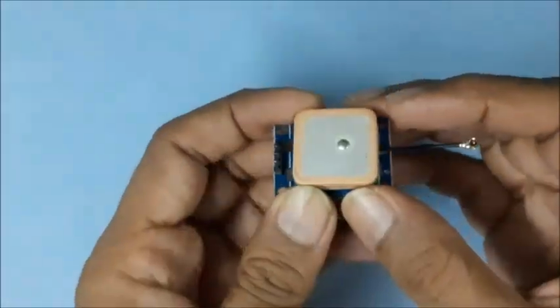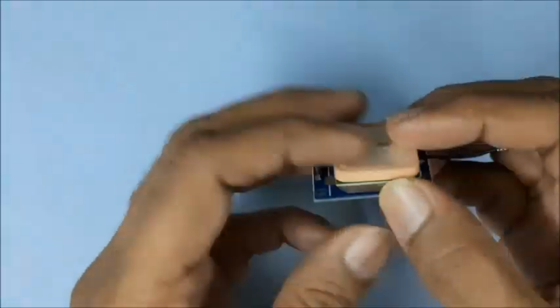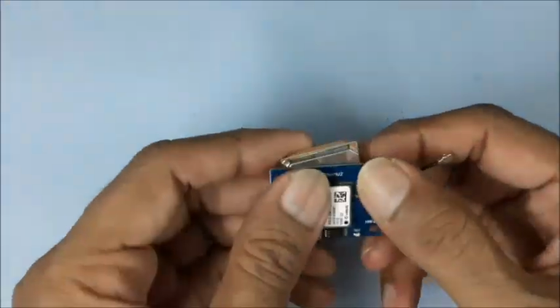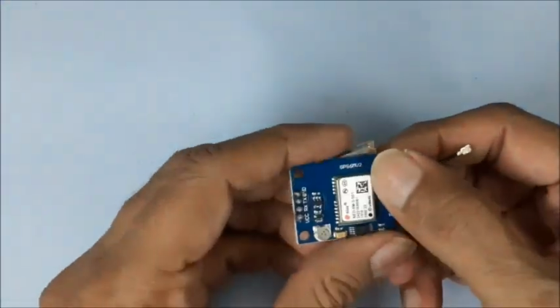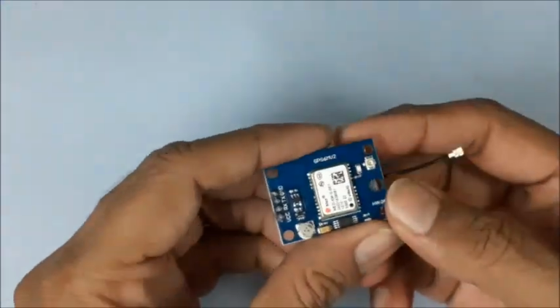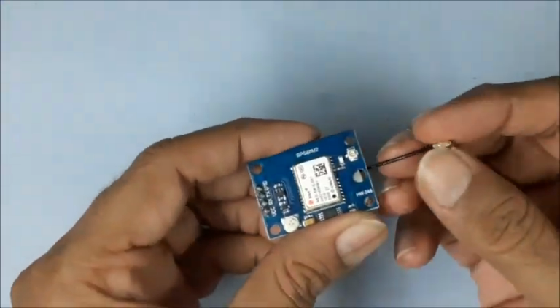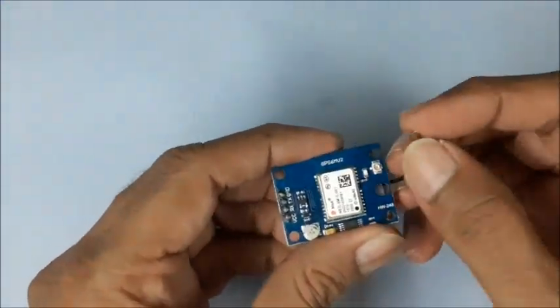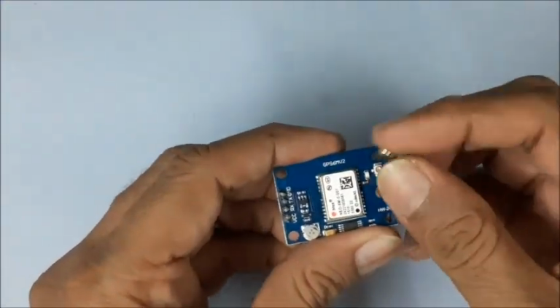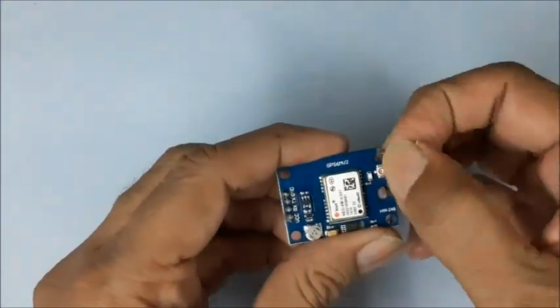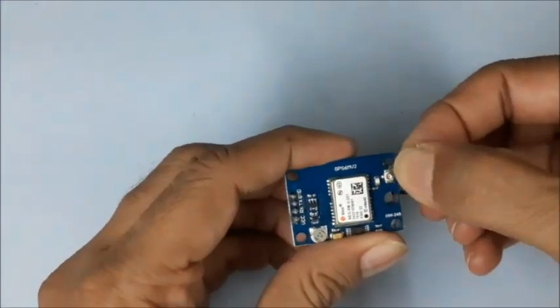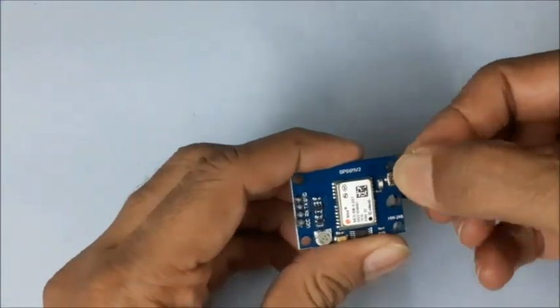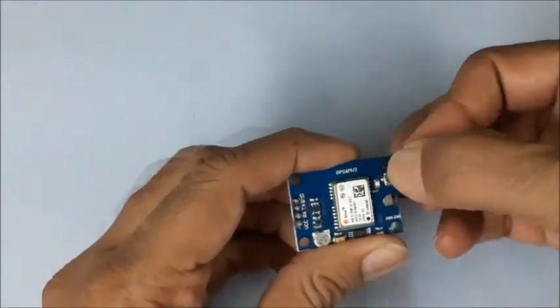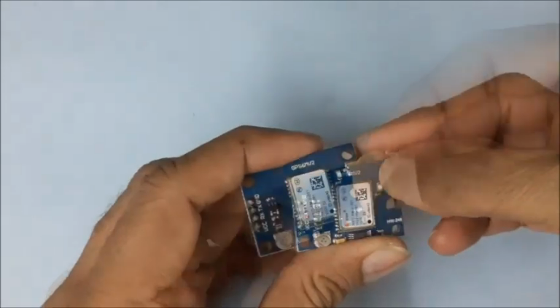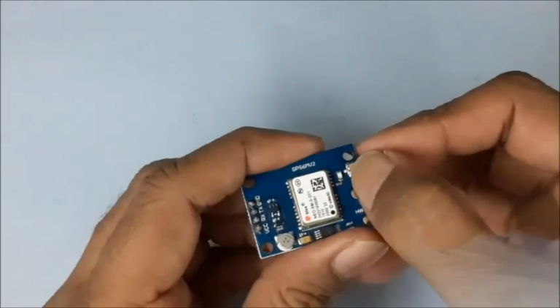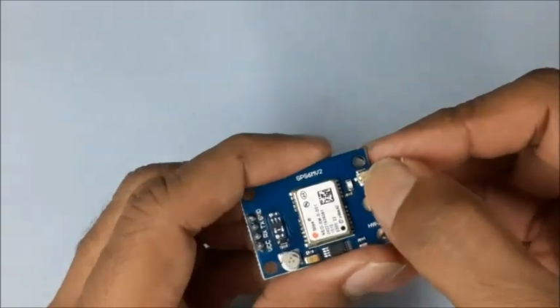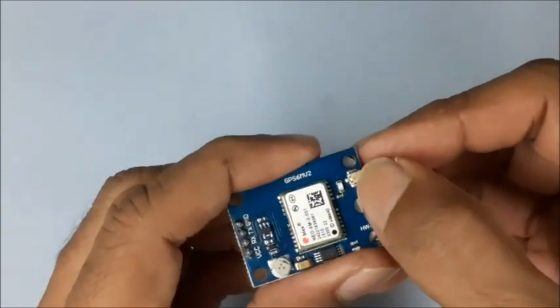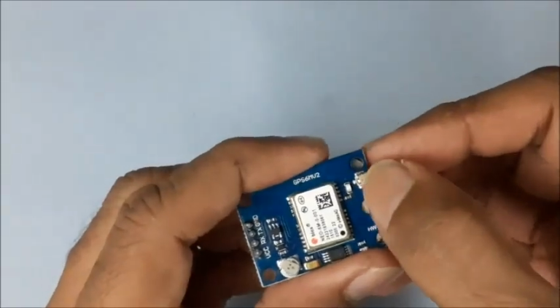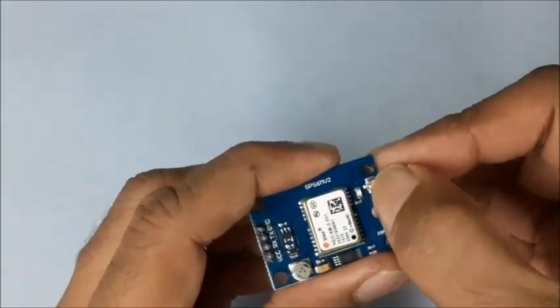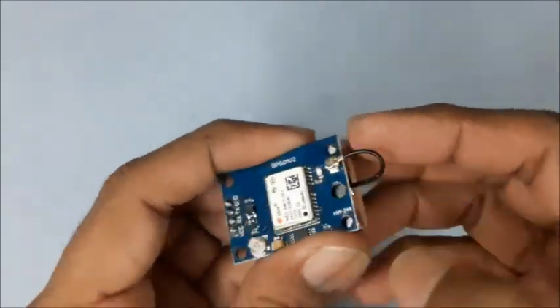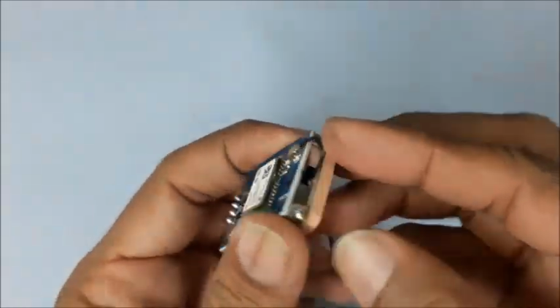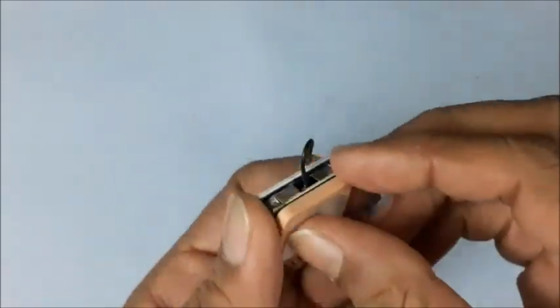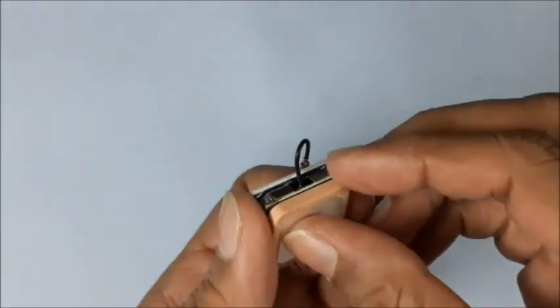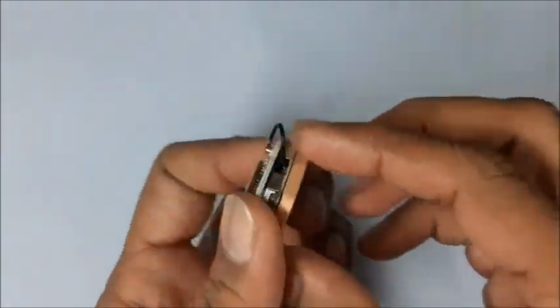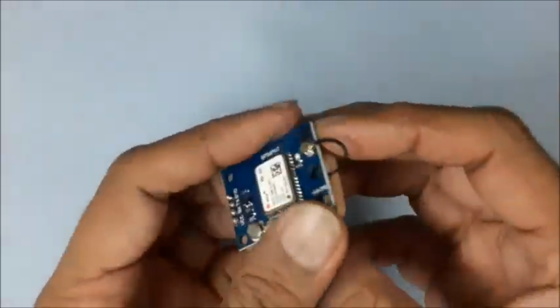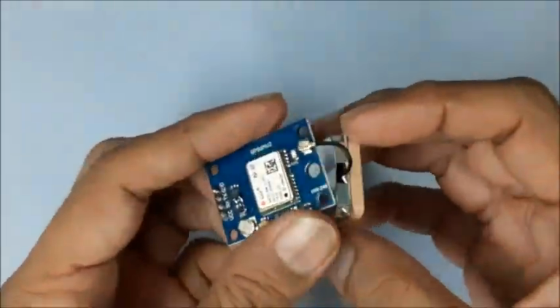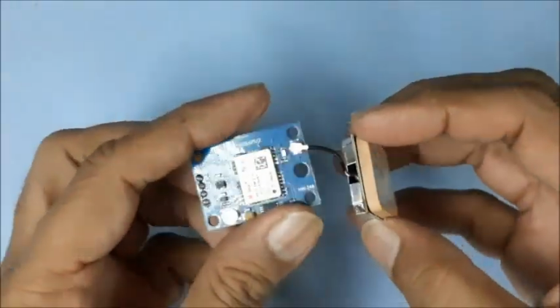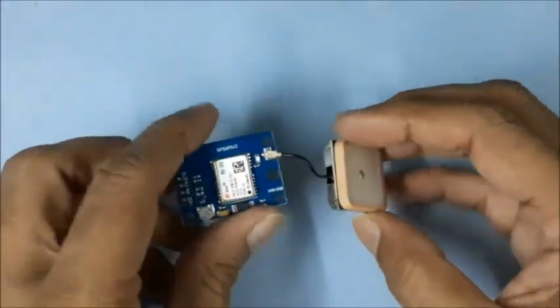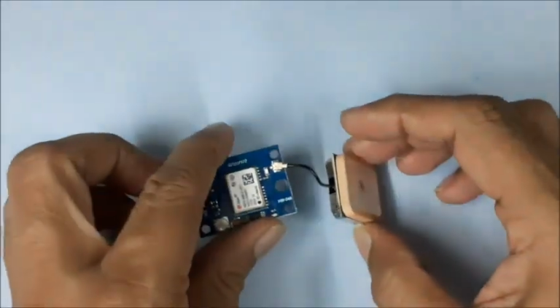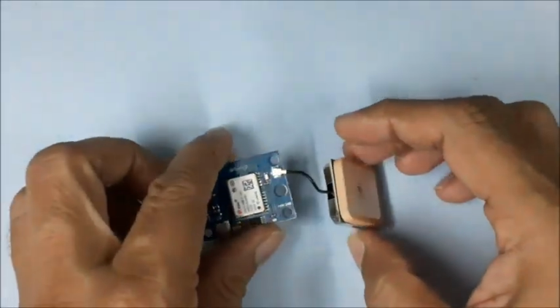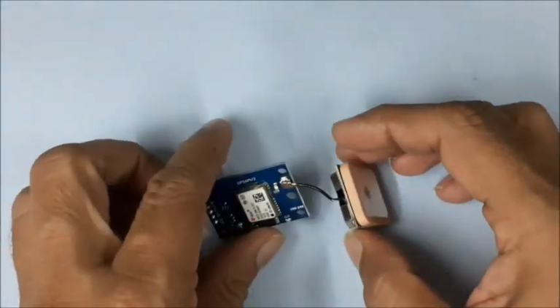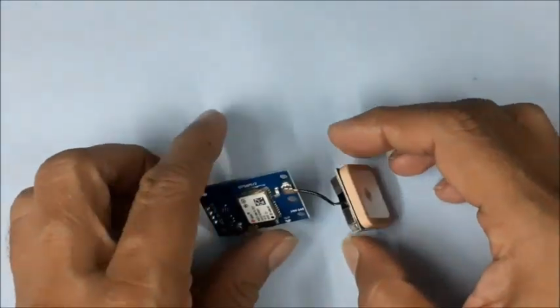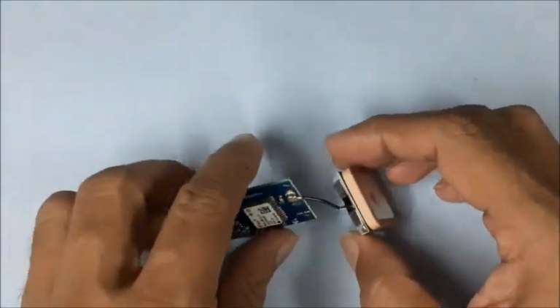The SuperSense antenna is capable of receiving signals indoors as well. Connect the antenna as shown here.